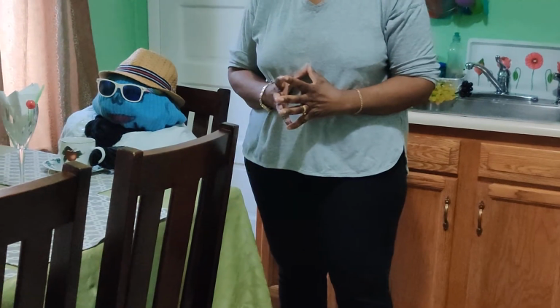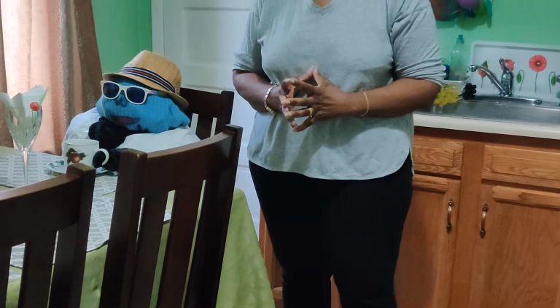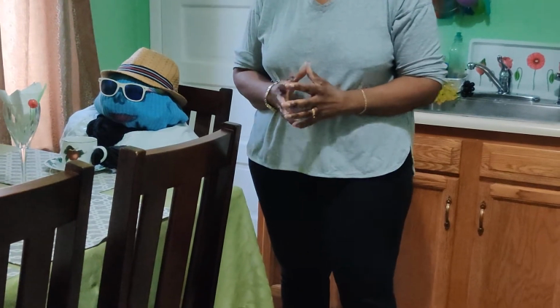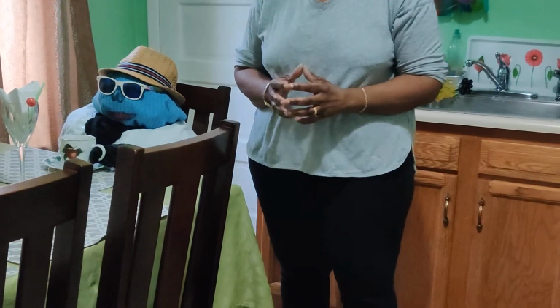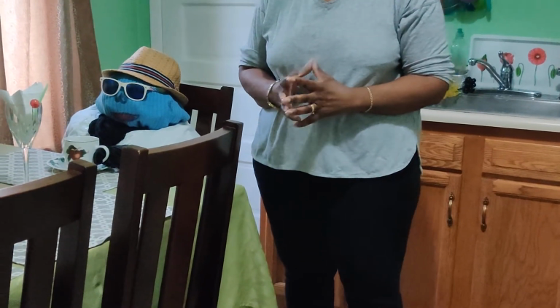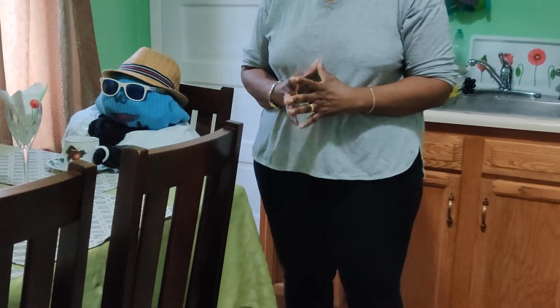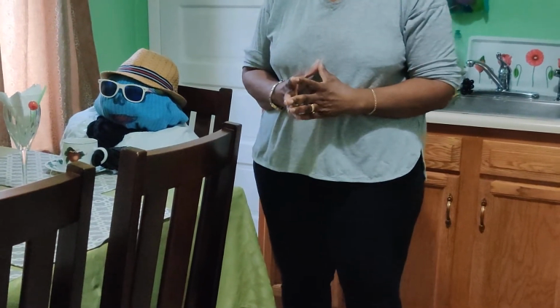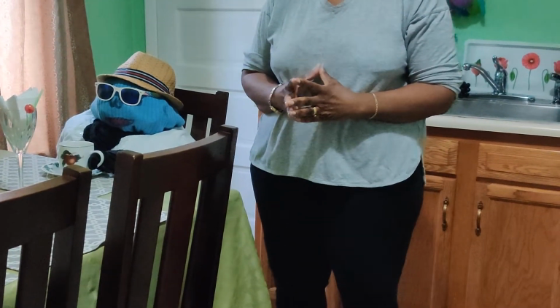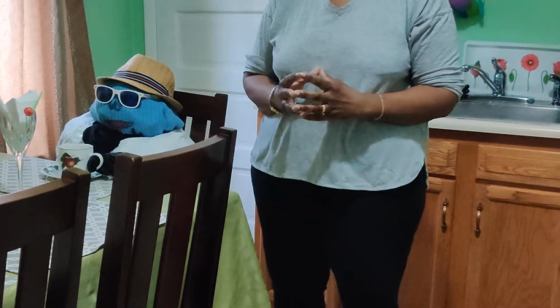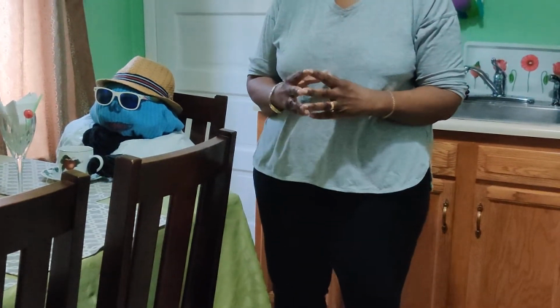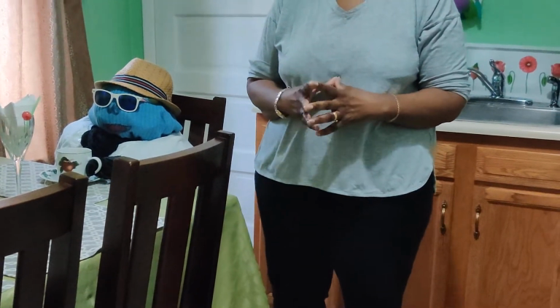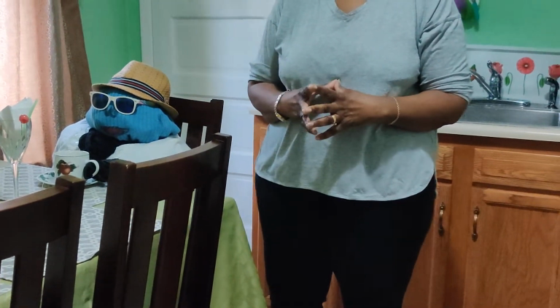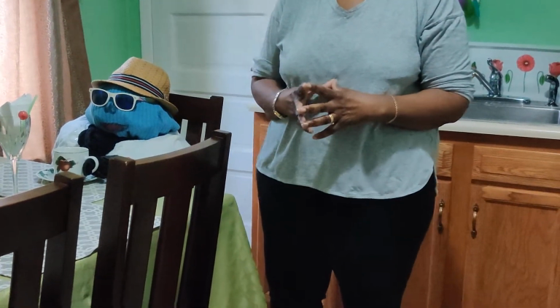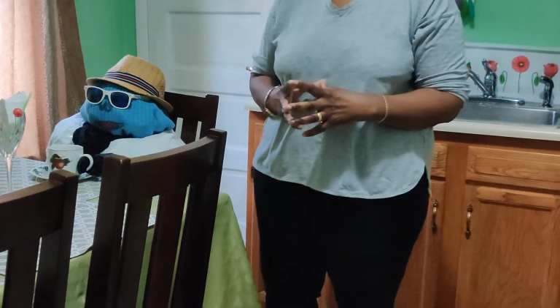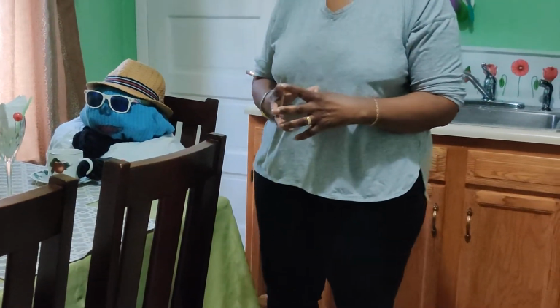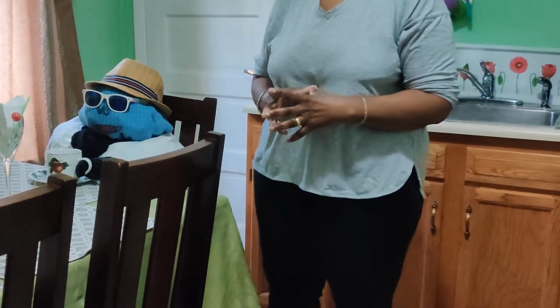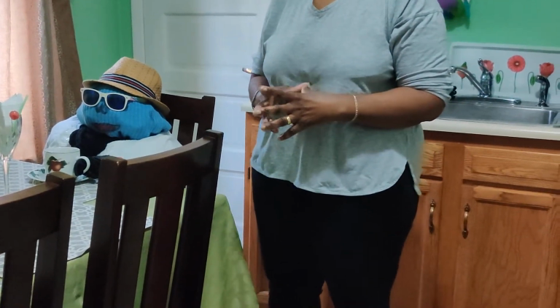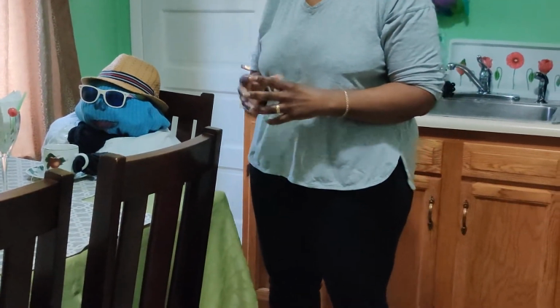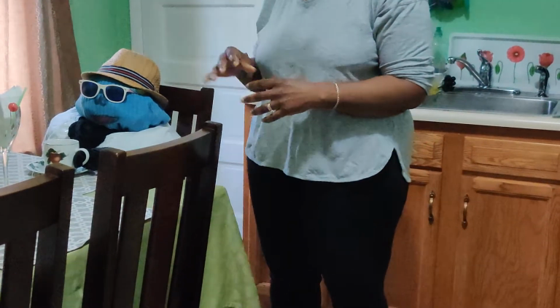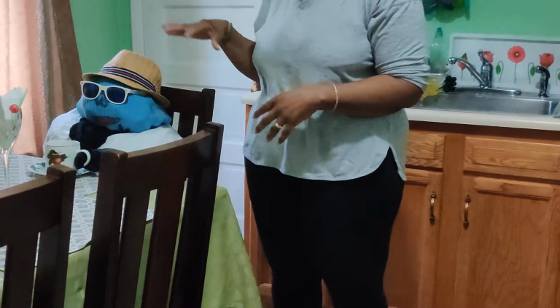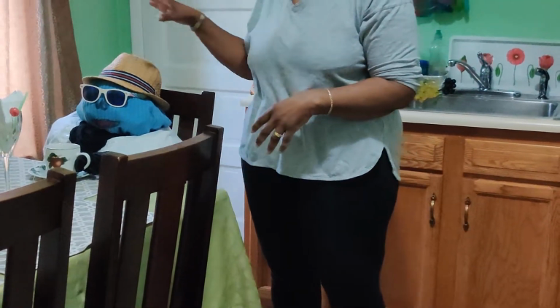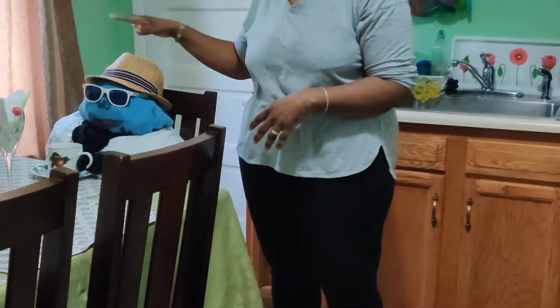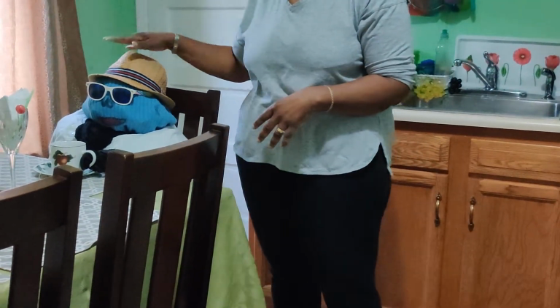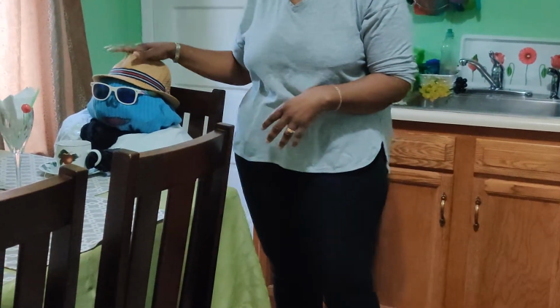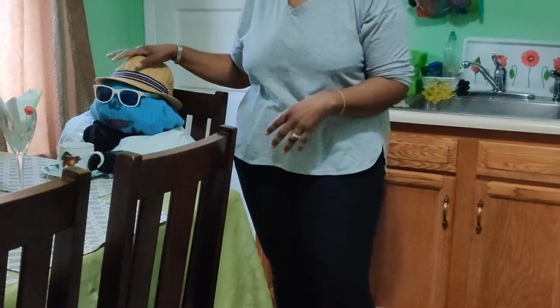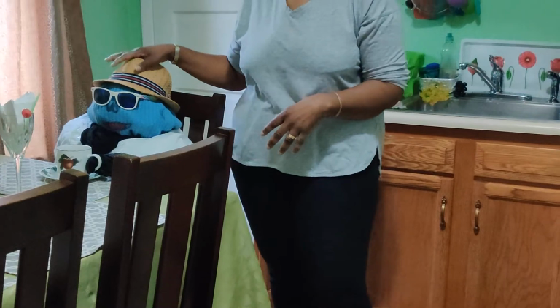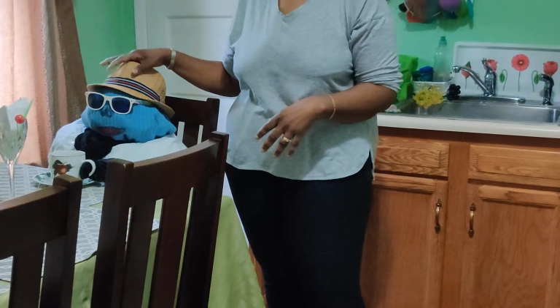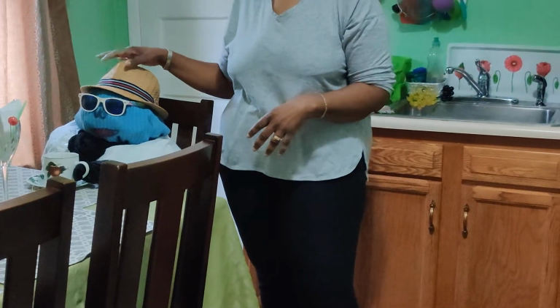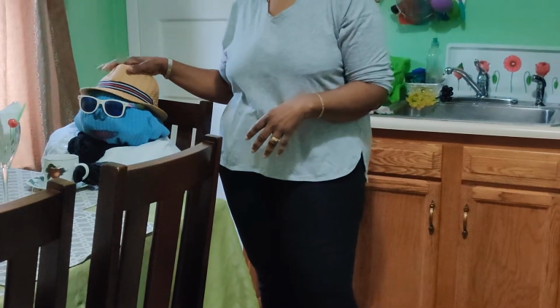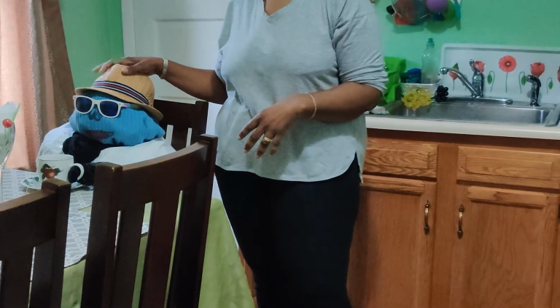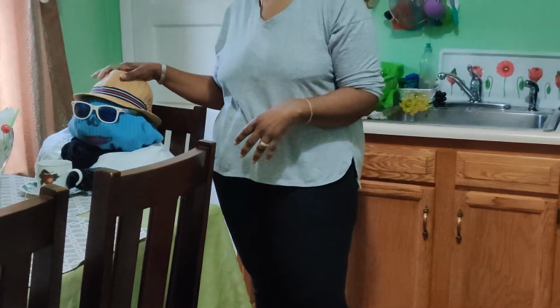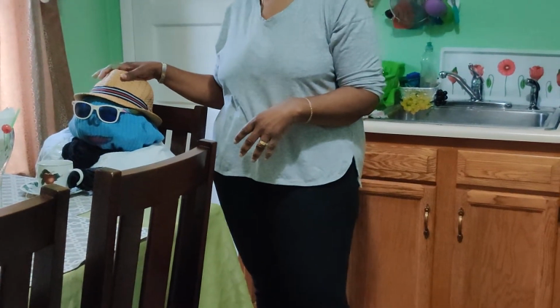Welcome to Housekeeping Tips with Cher. Today my friend and I will be making some eggnog.